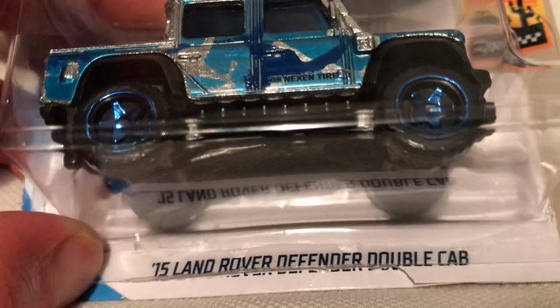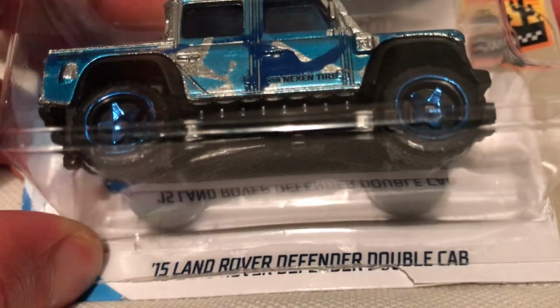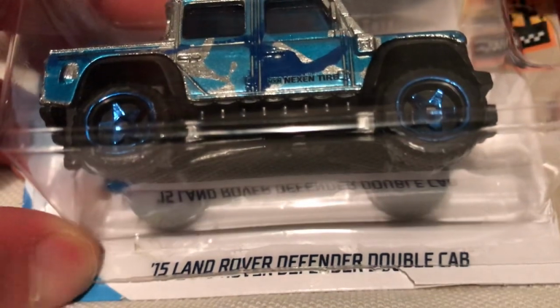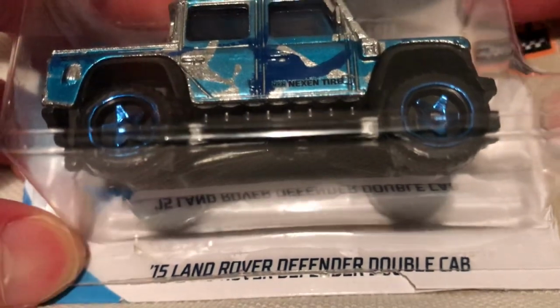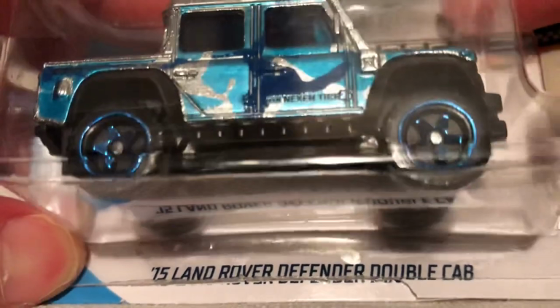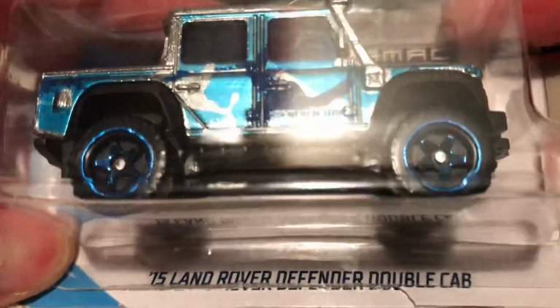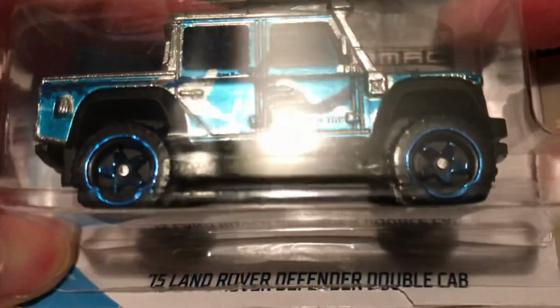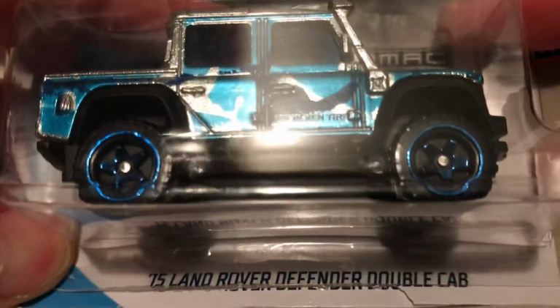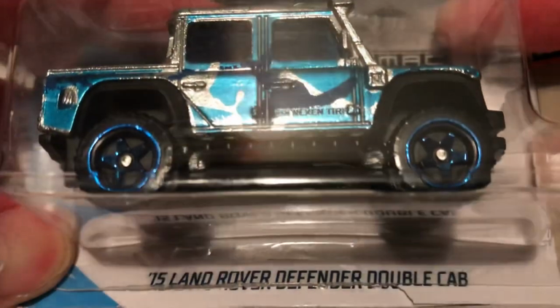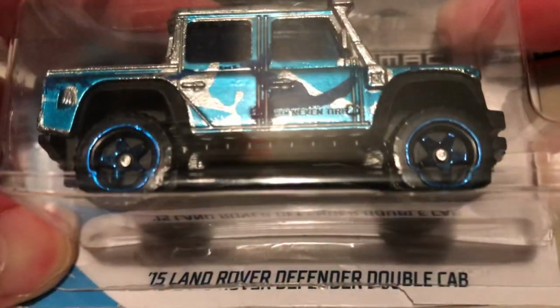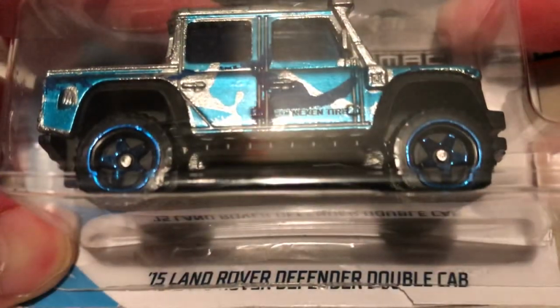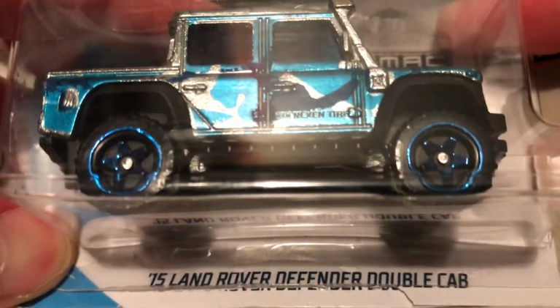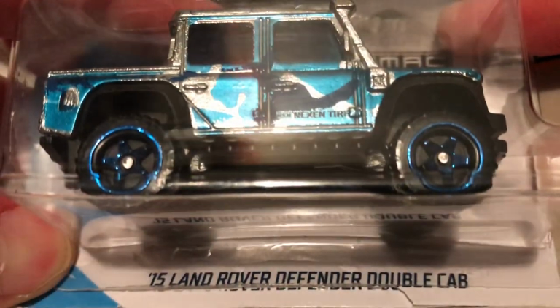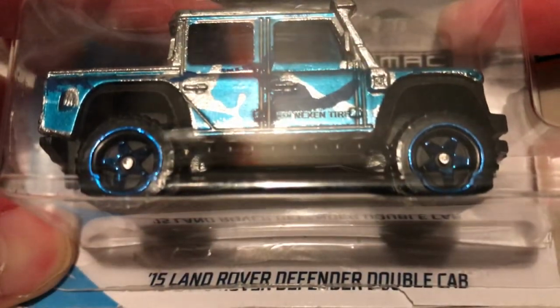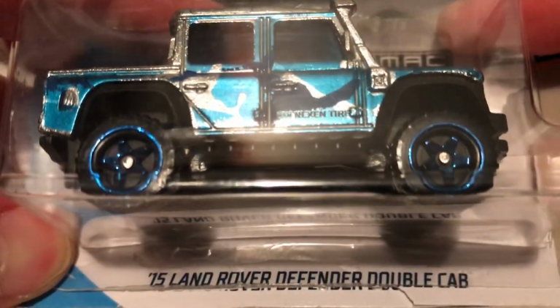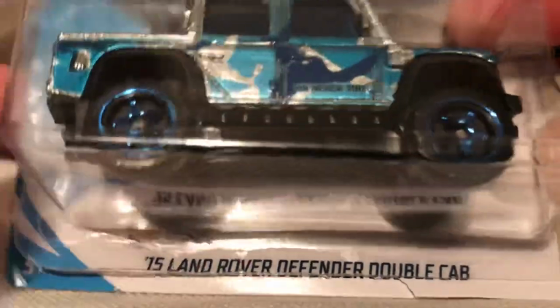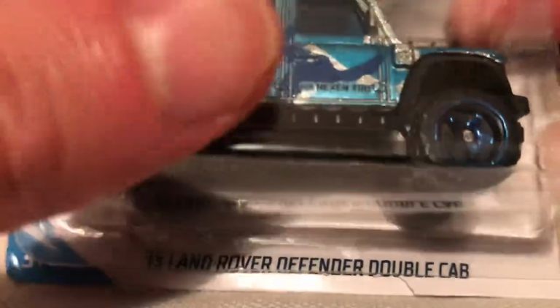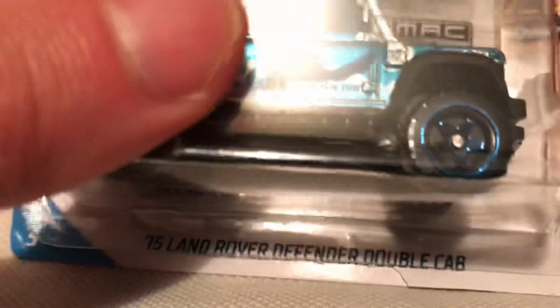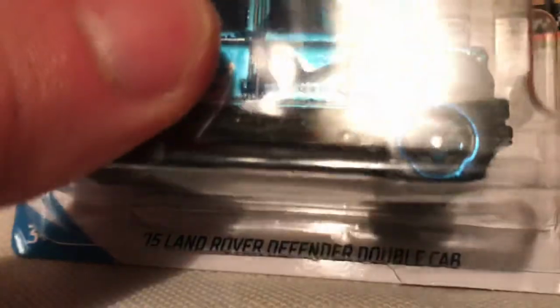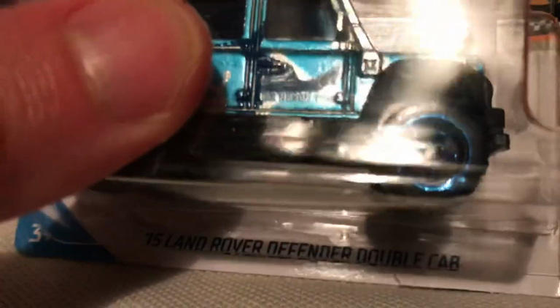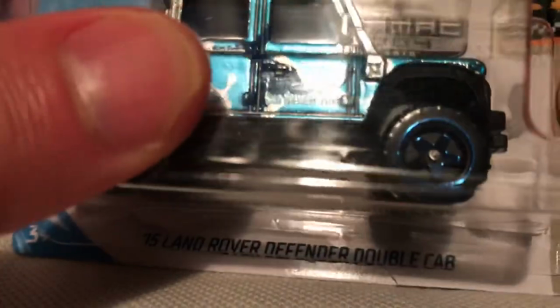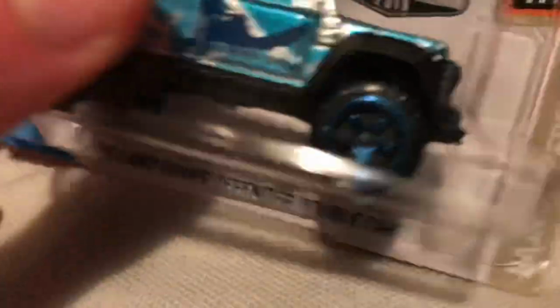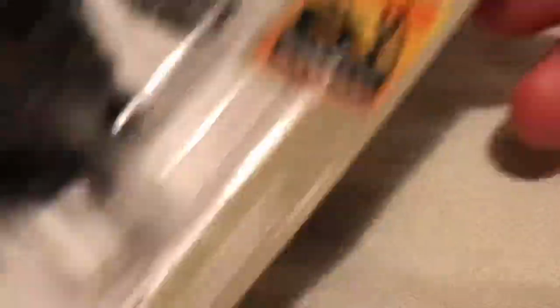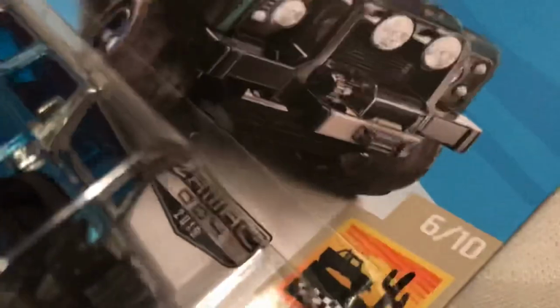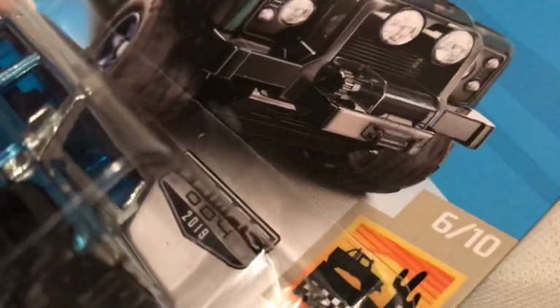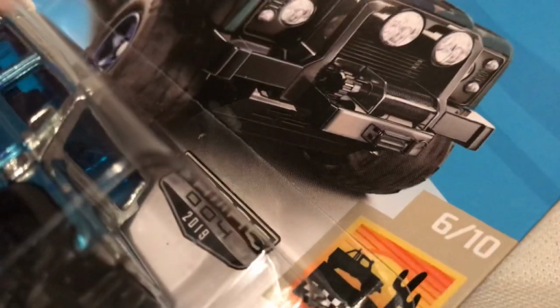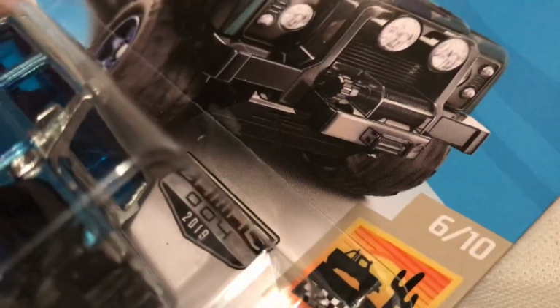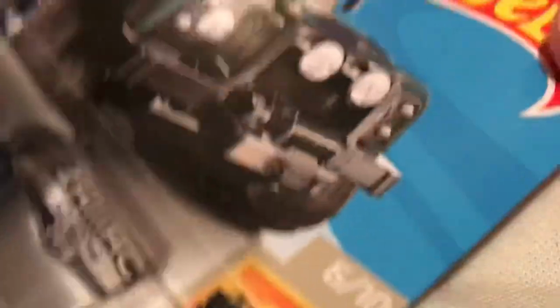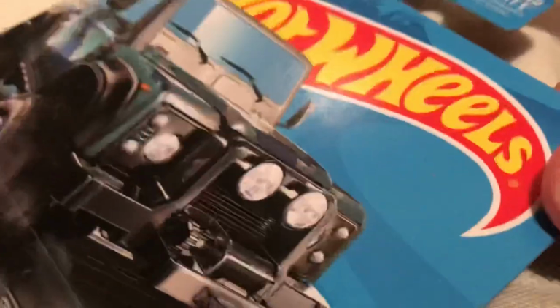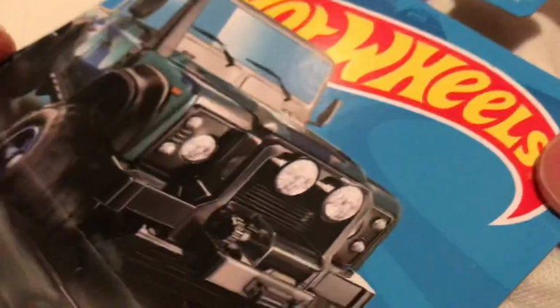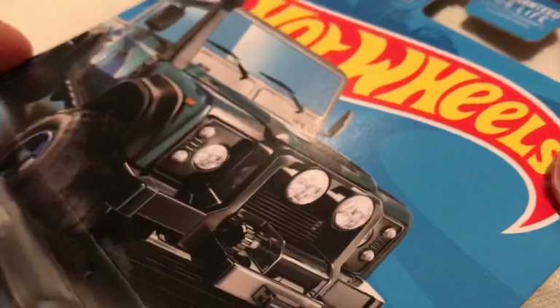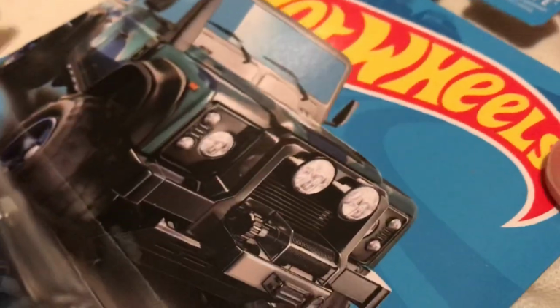Hey YouTube, it's me Julian. Here's the 2015 Land Rover Defender double cab Zaymac number four, Walmart exclusive for 2018.